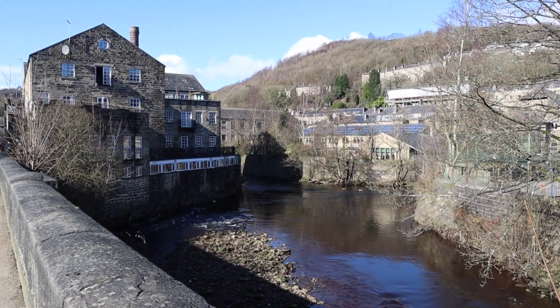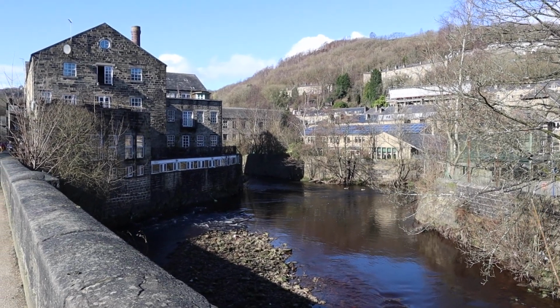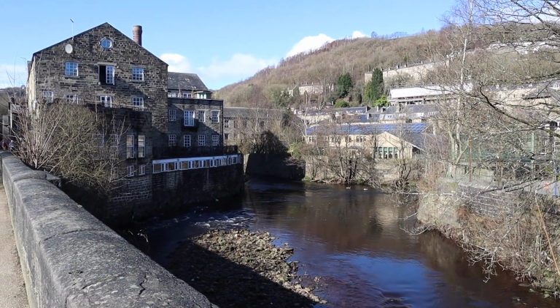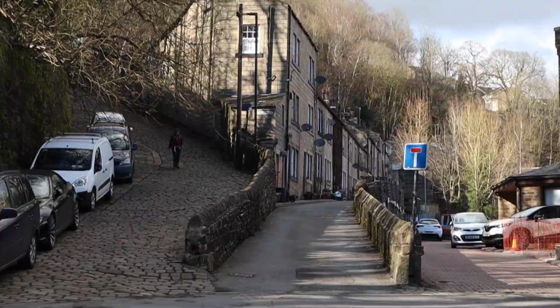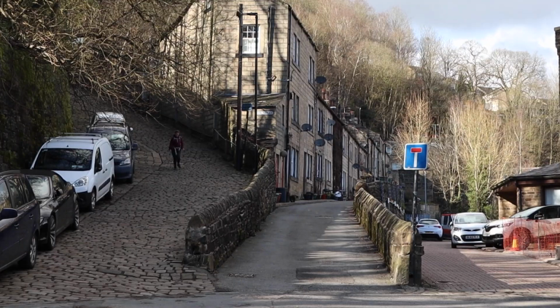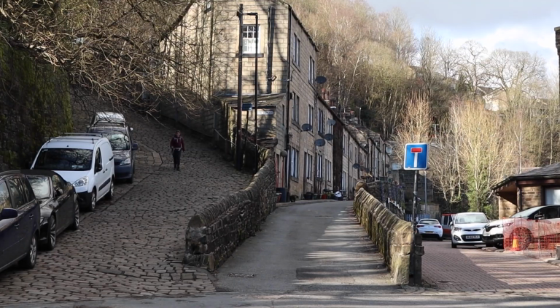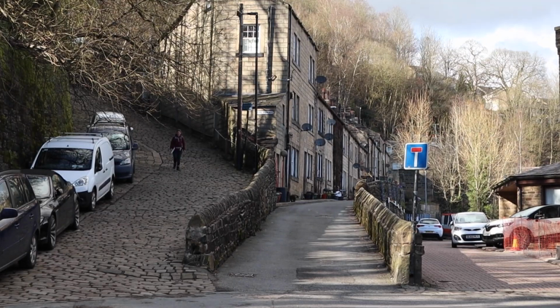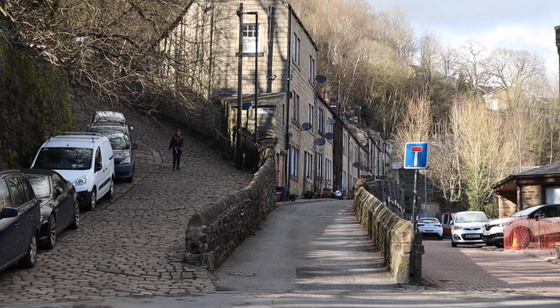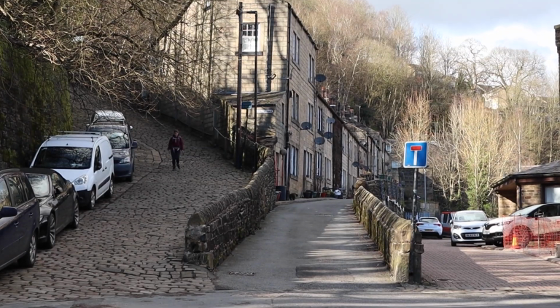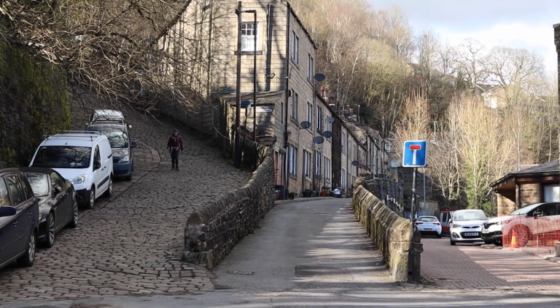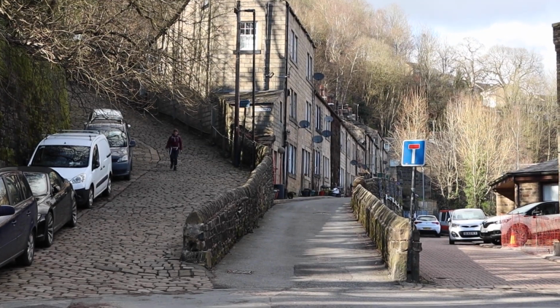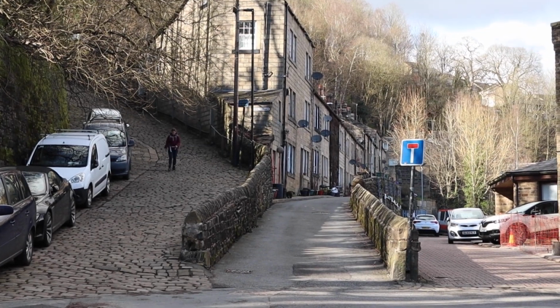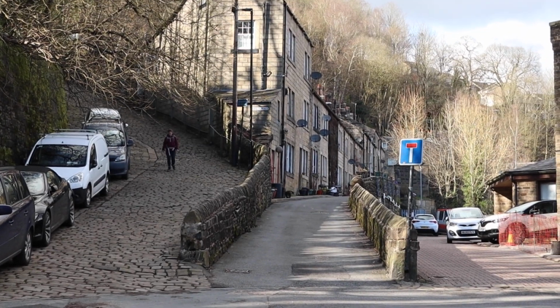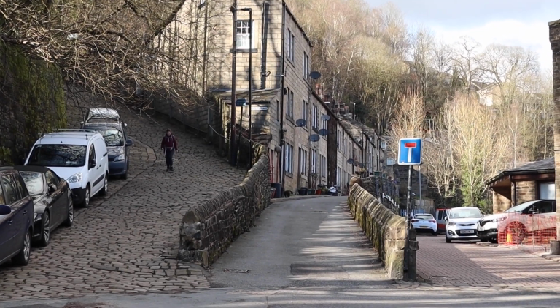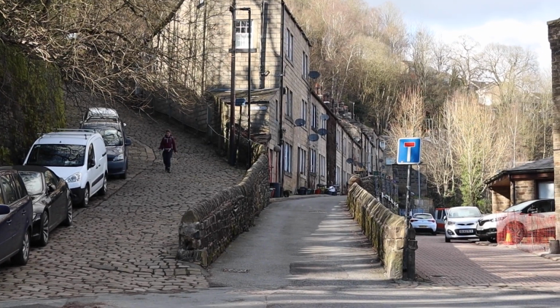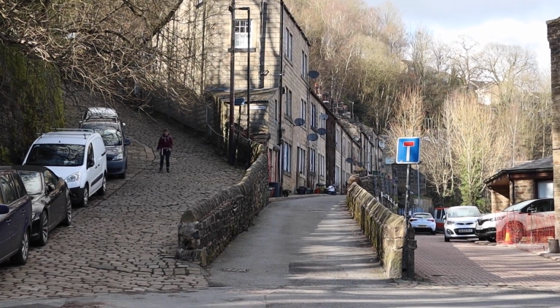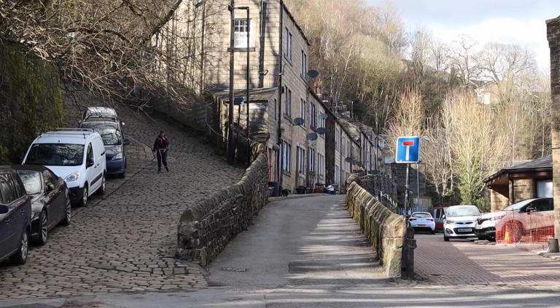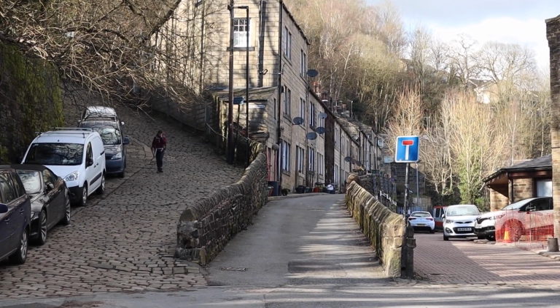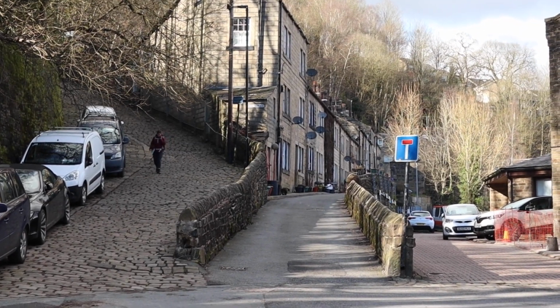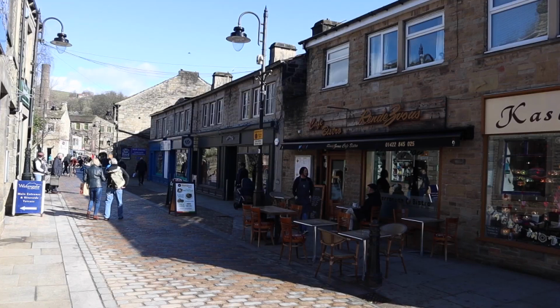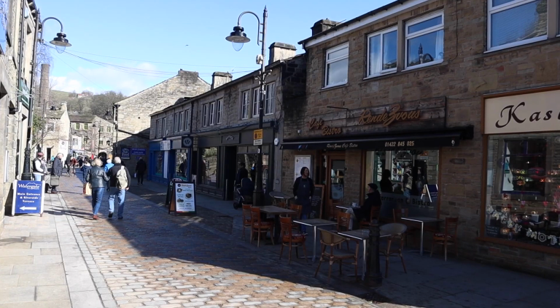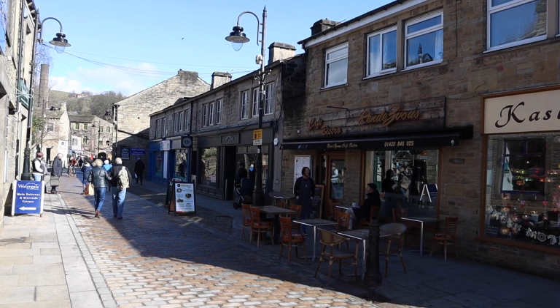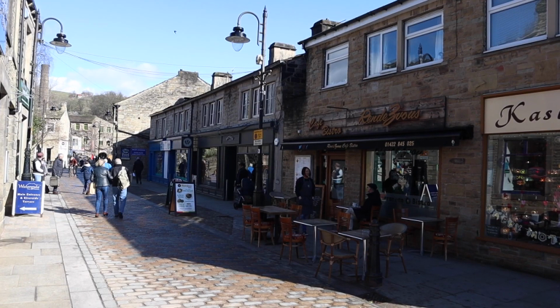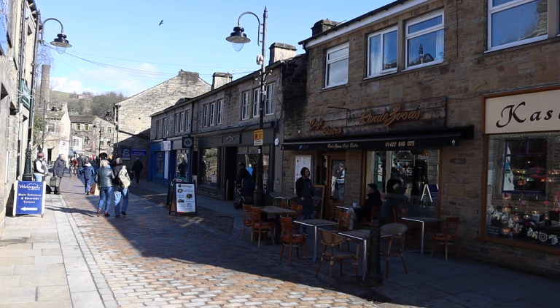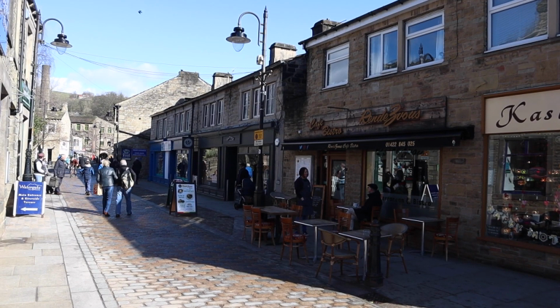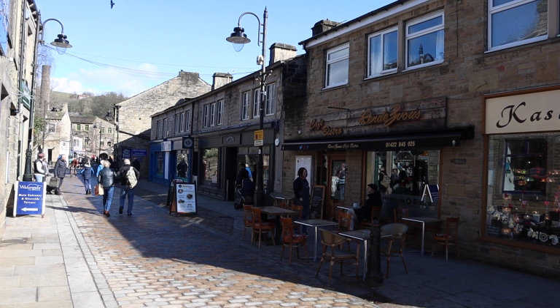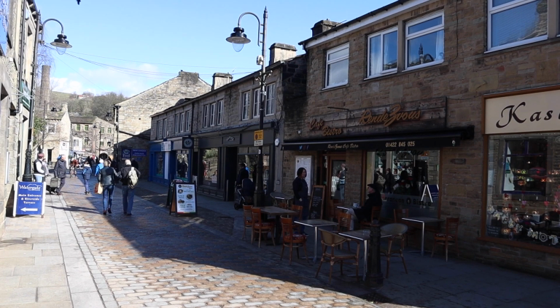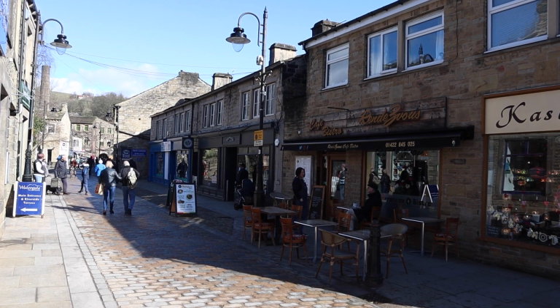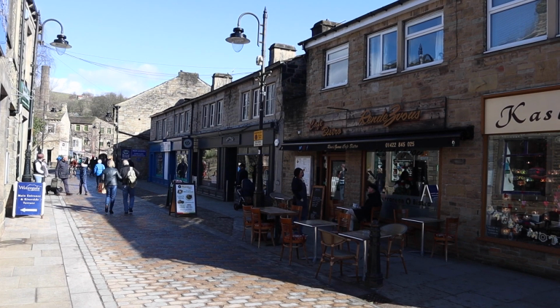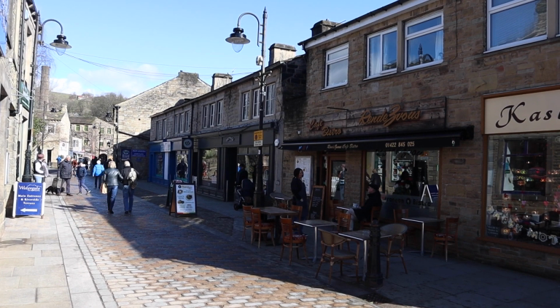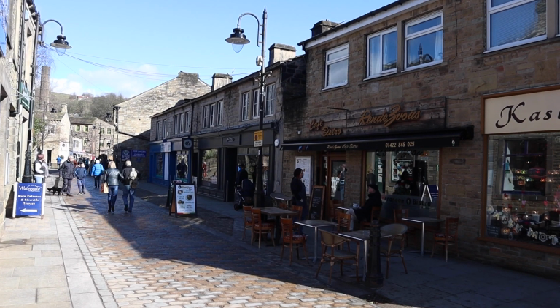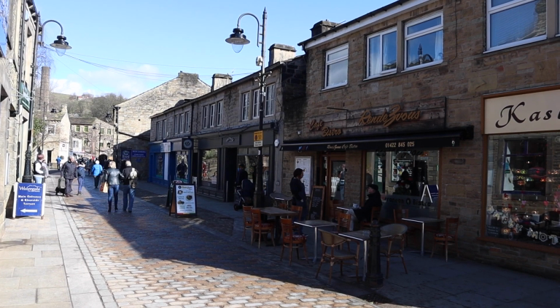Everywhere you look the place shines with beauty. Here is a list of the top five things to do in Hebden Bridge — but by no means is the list exhausted.